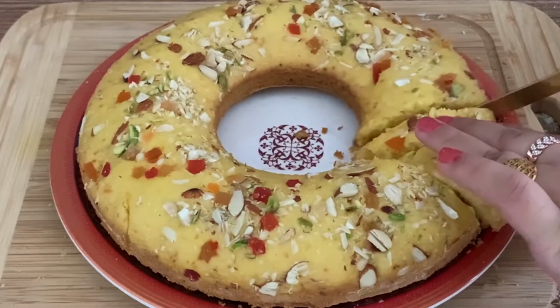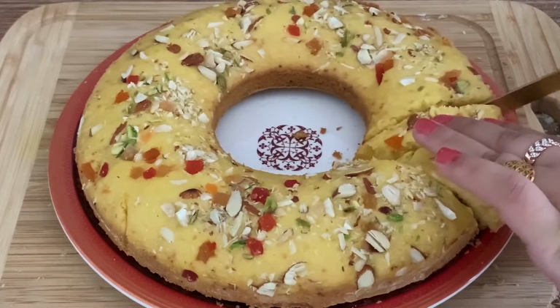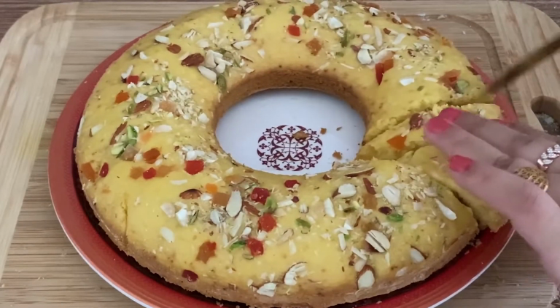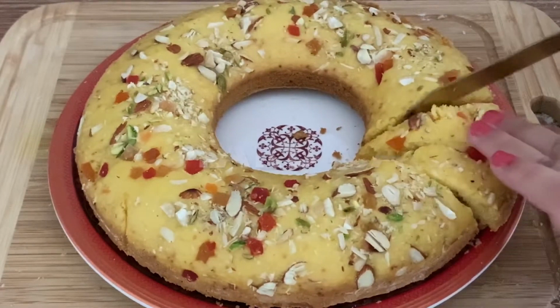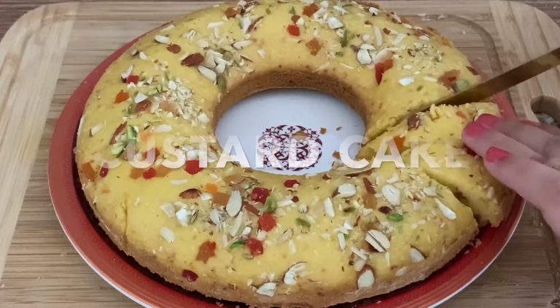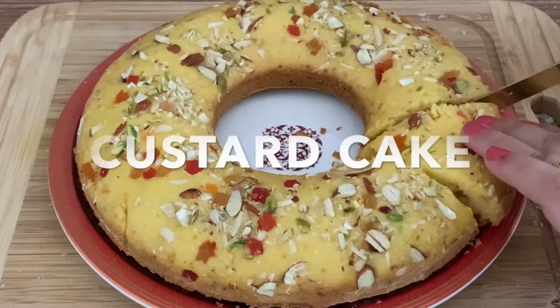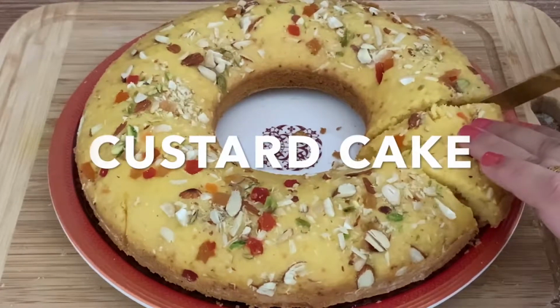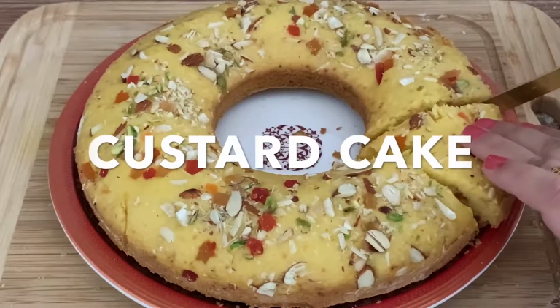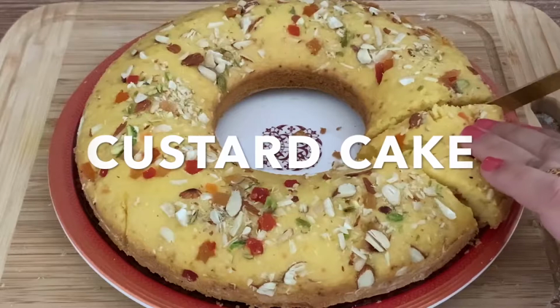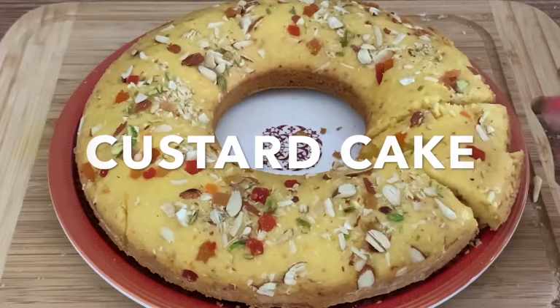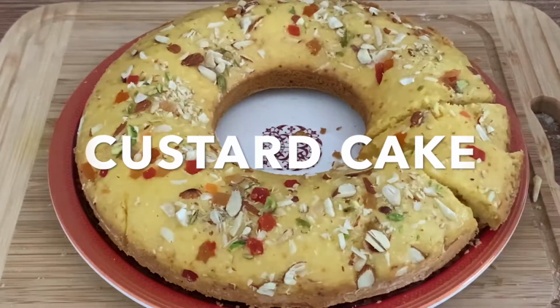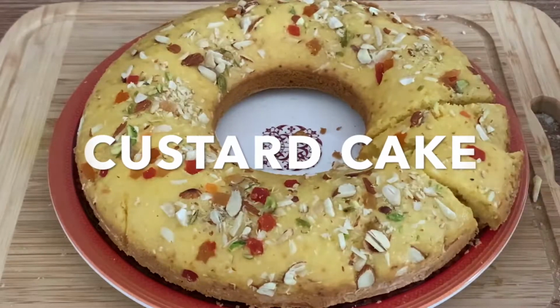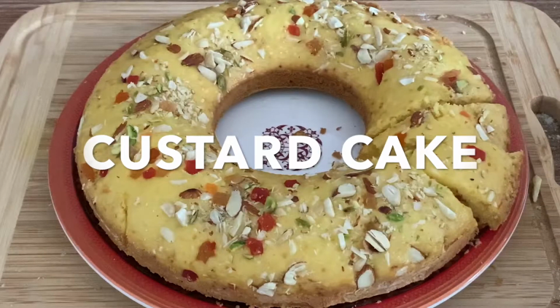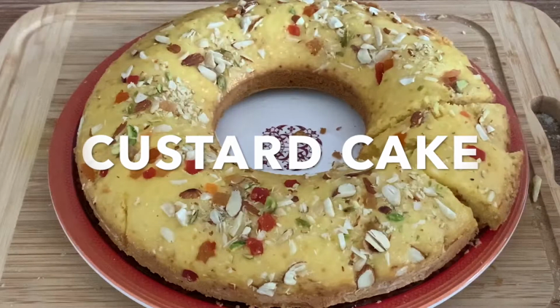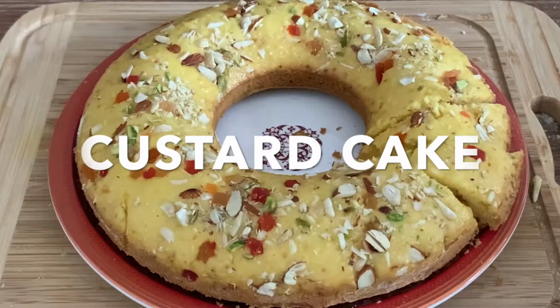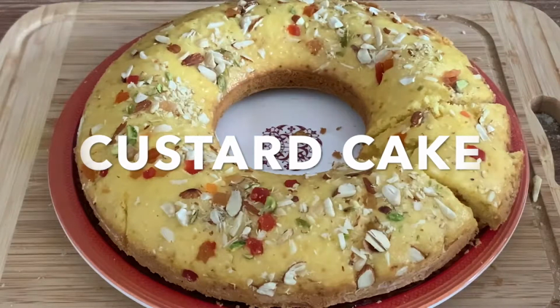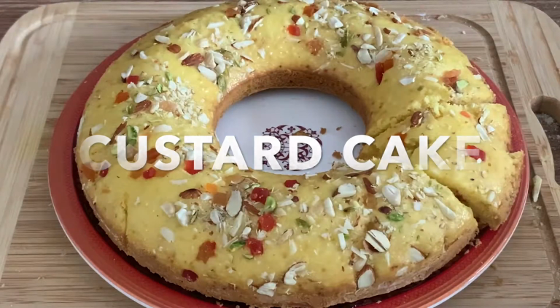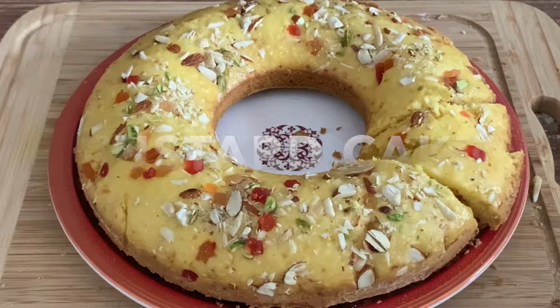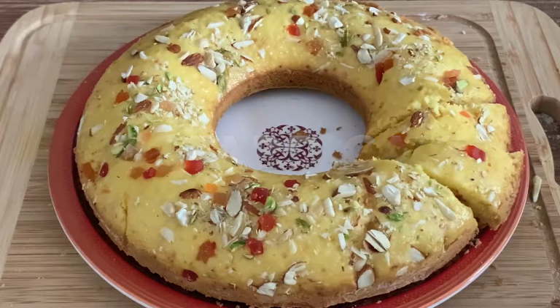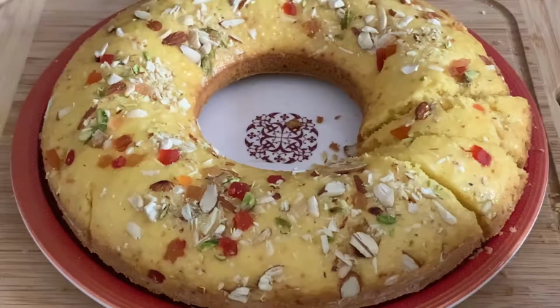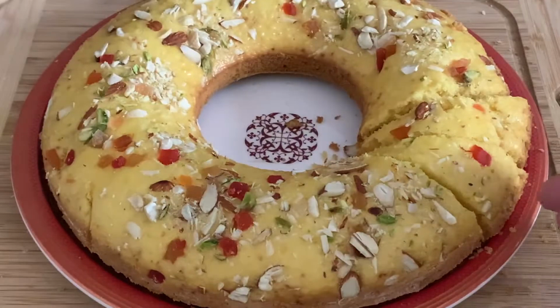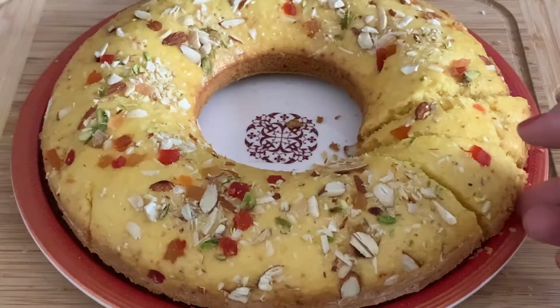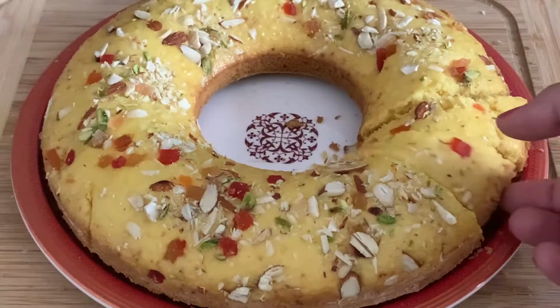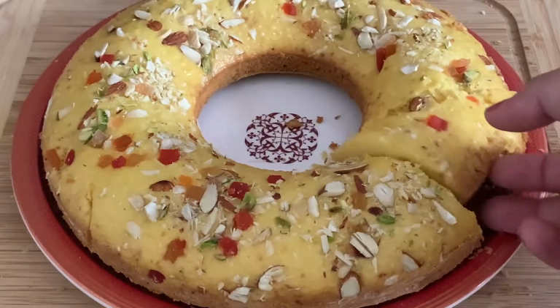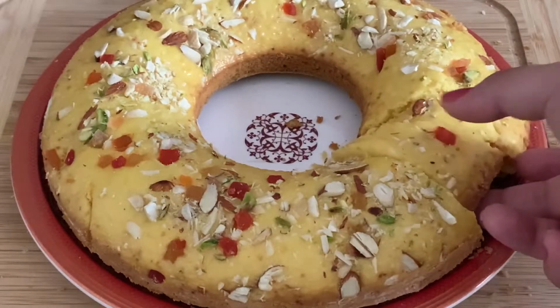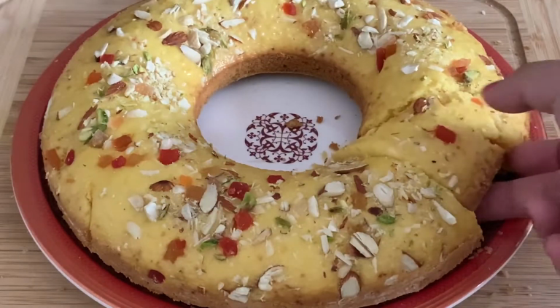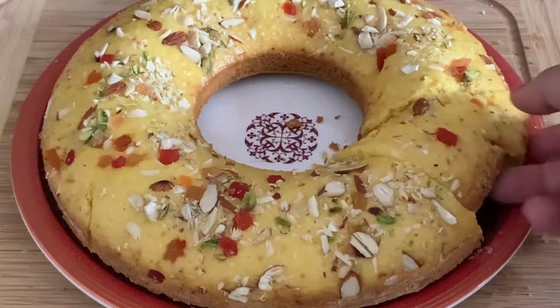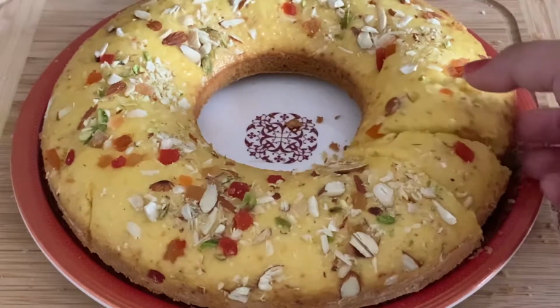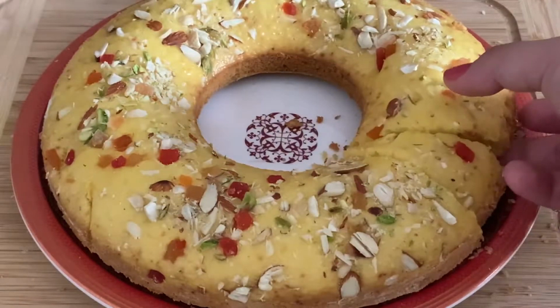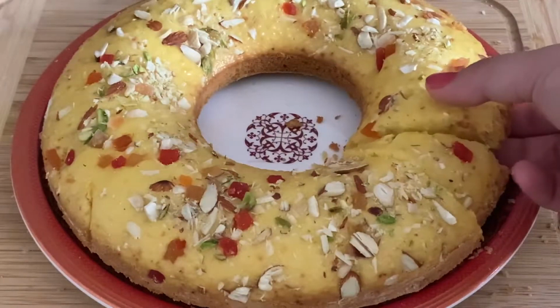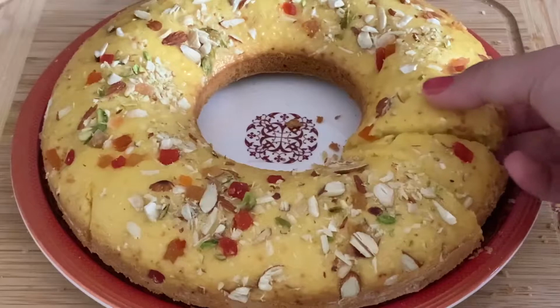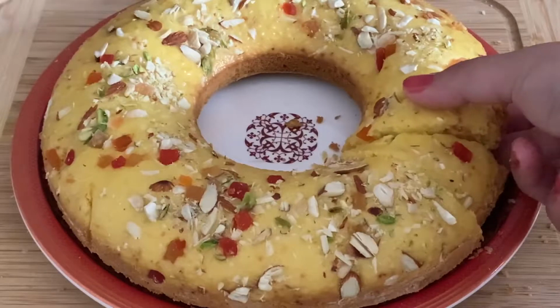Hello everyone, welcome back to my channel. Today we are going to make a custard cake with a very easy recipe and simple ingredients.